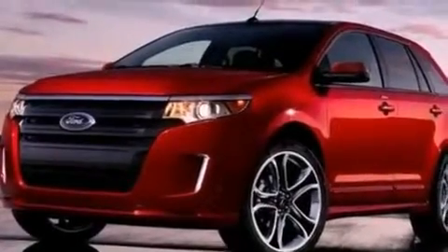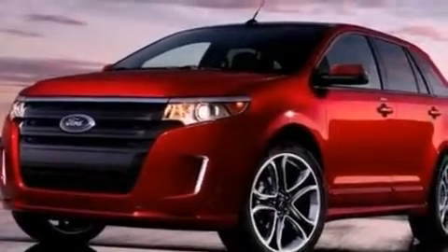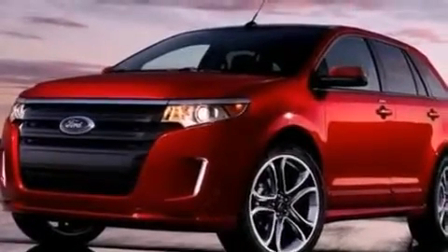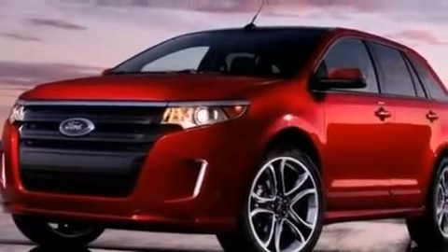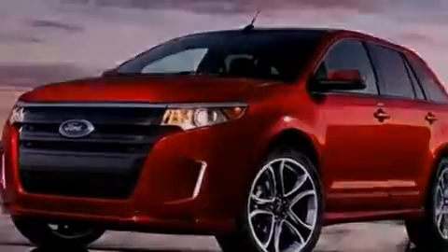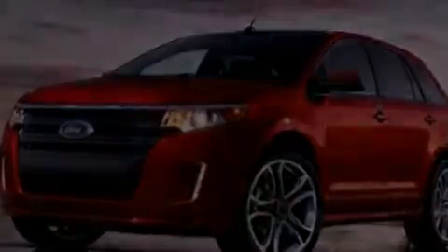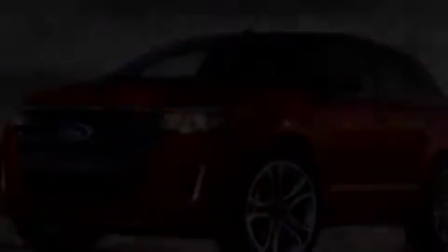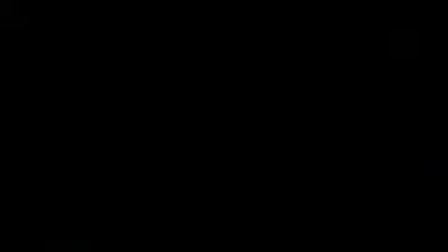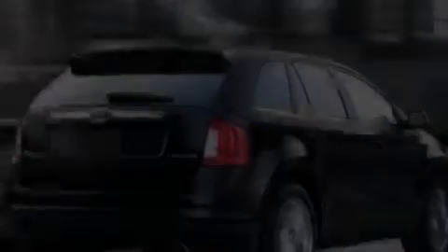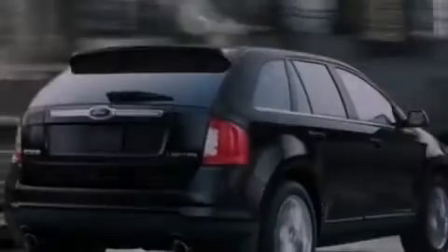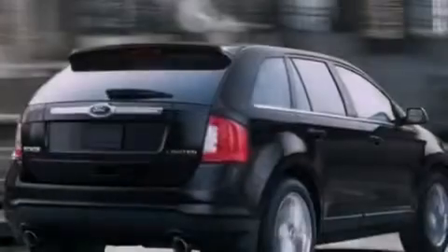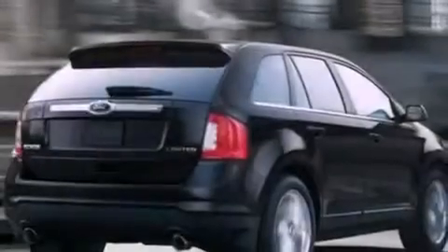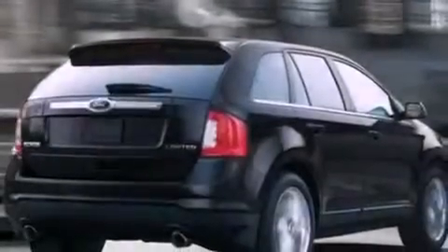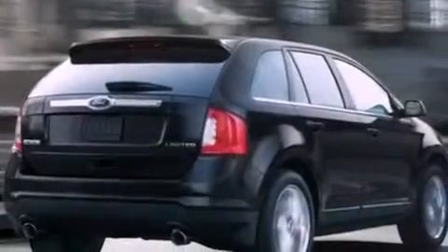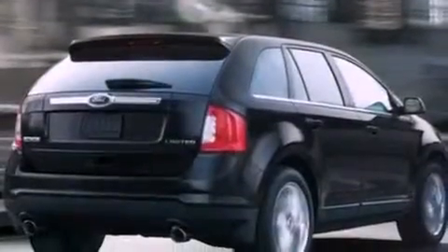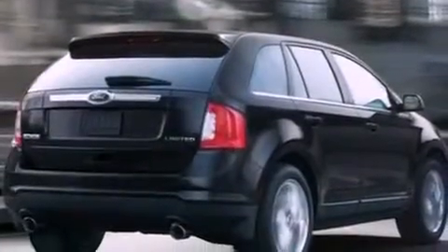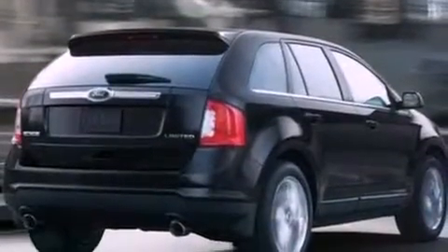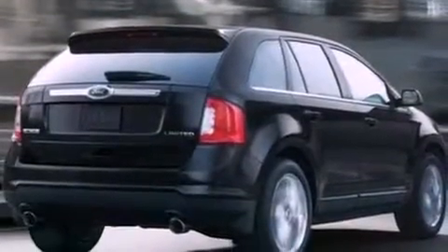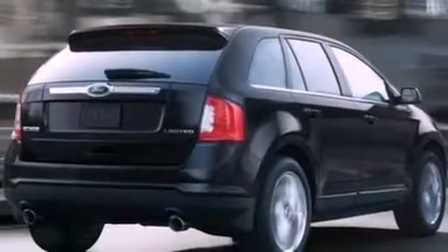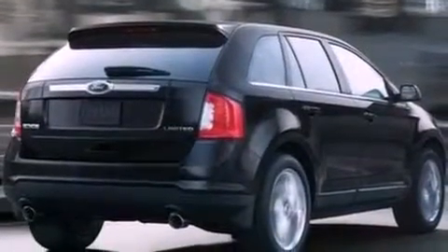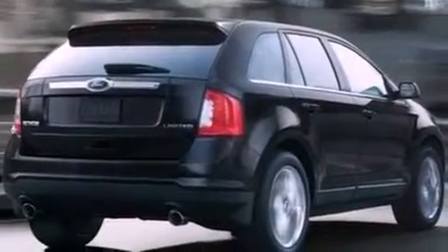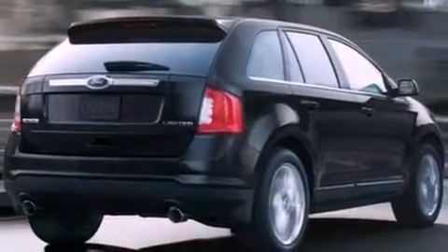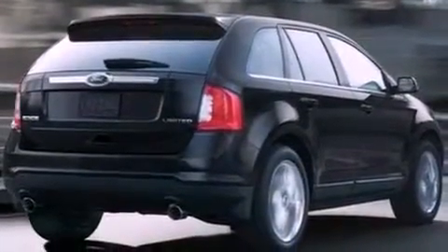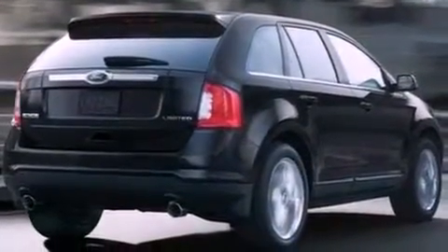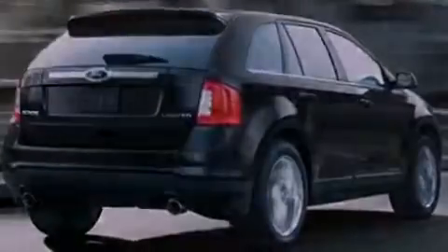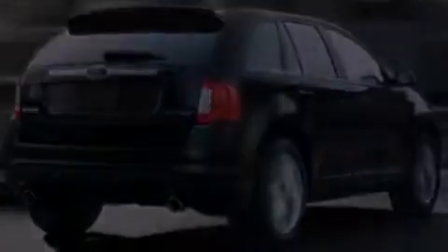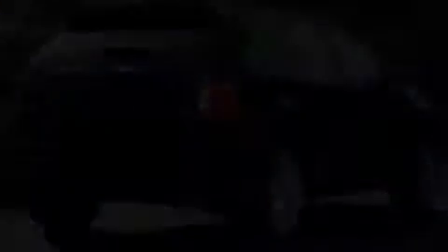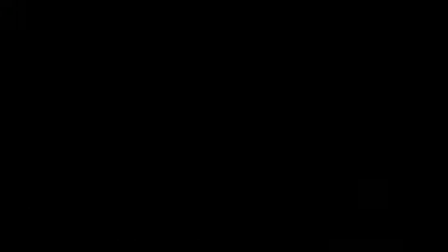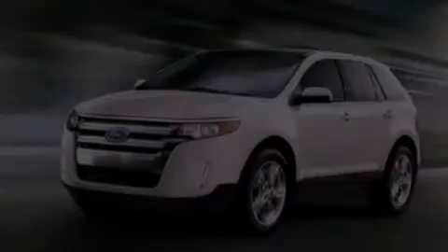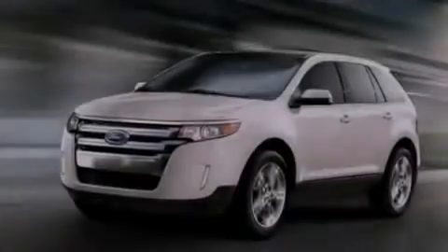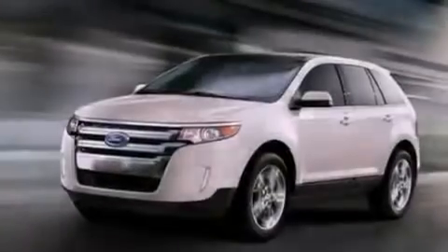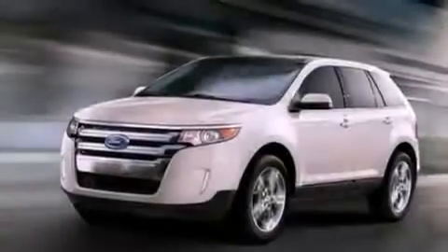Additional features include privacy glass, dusk-sensing headlights, an anti-lock braking system, front and rear reading lights, and a rear spoiler.